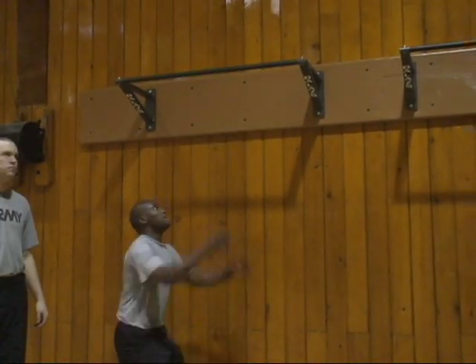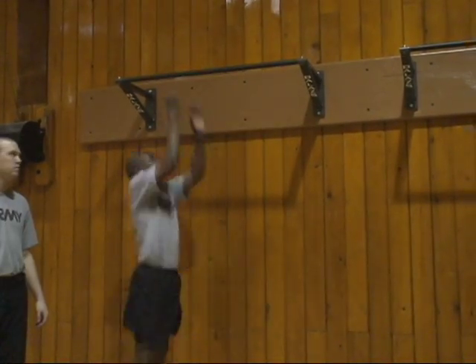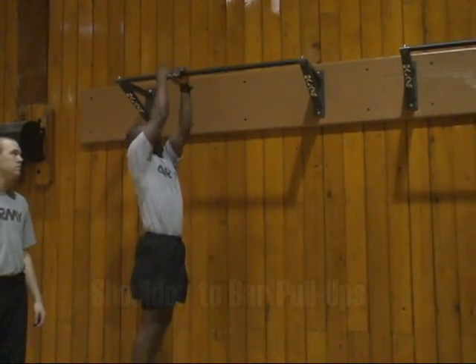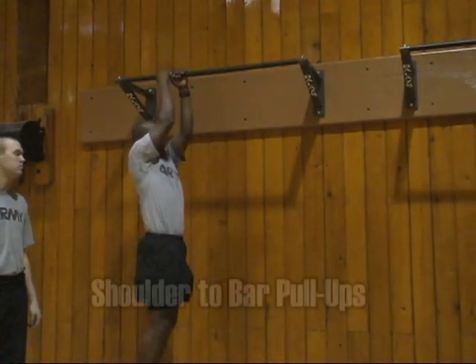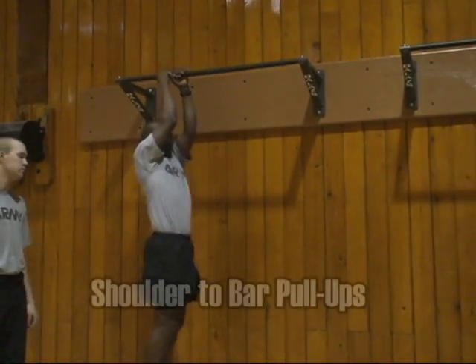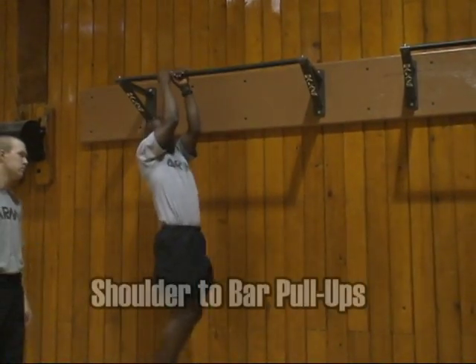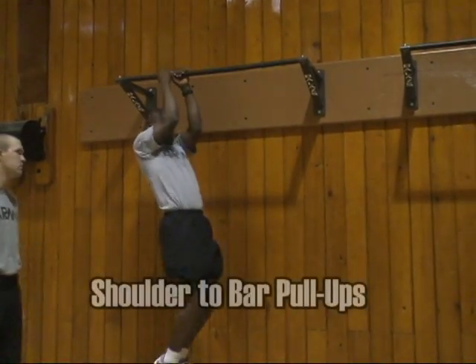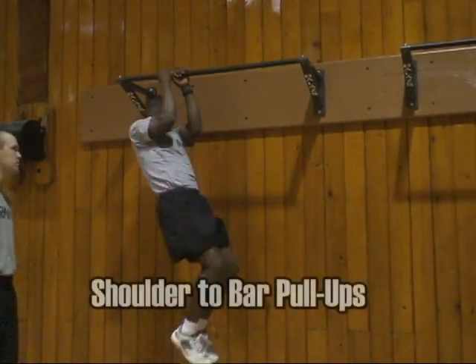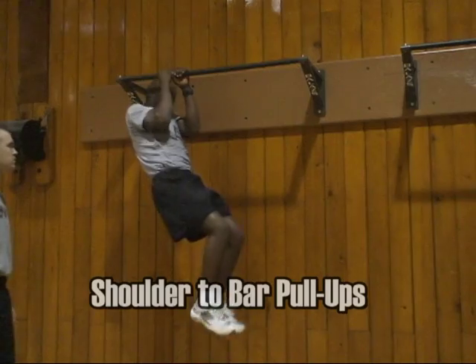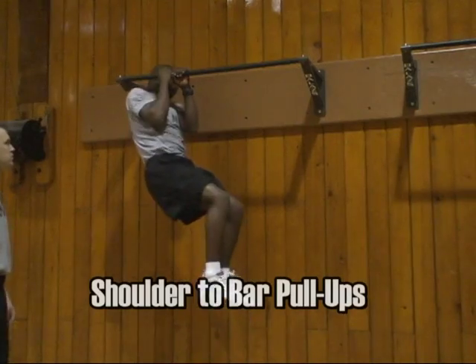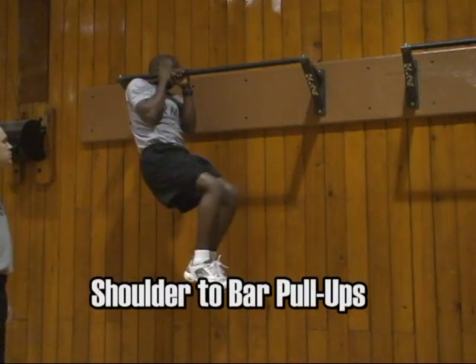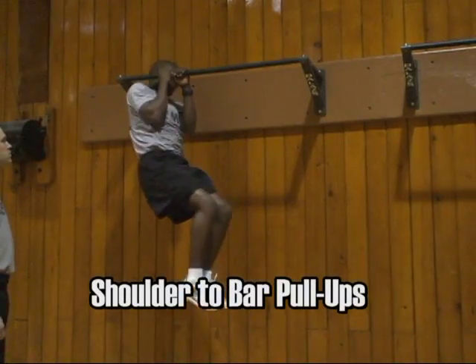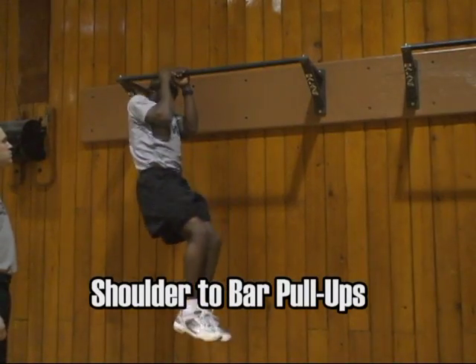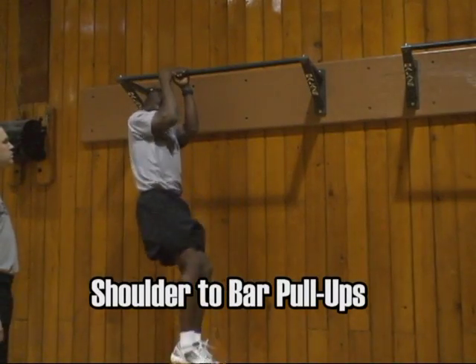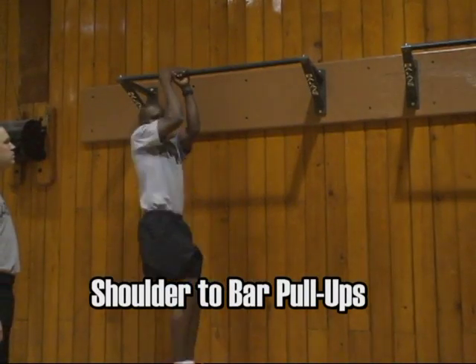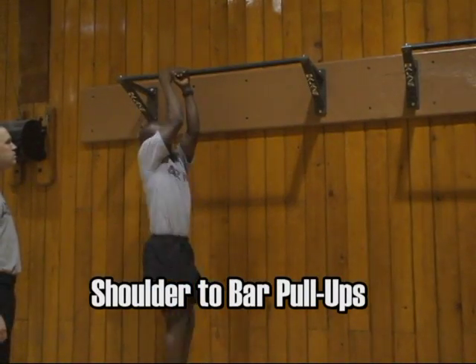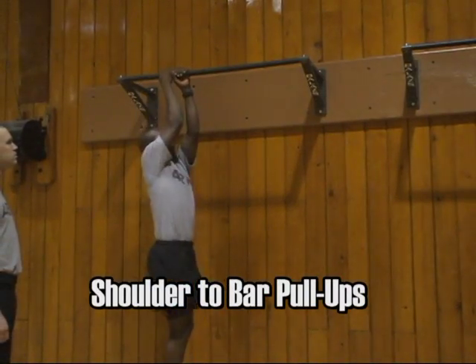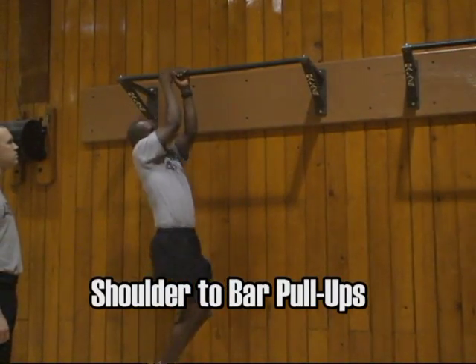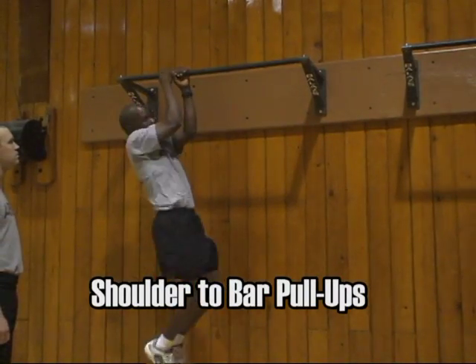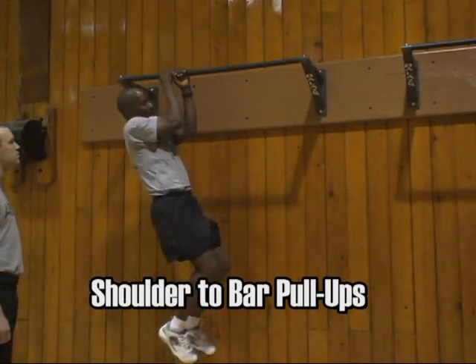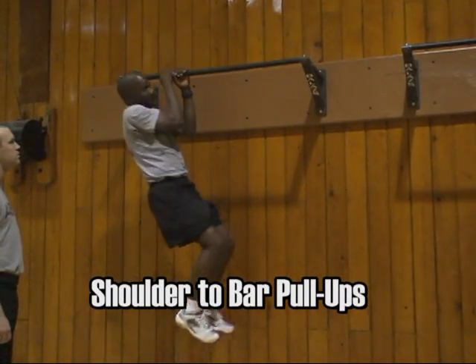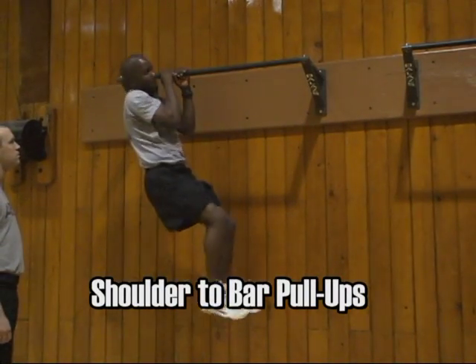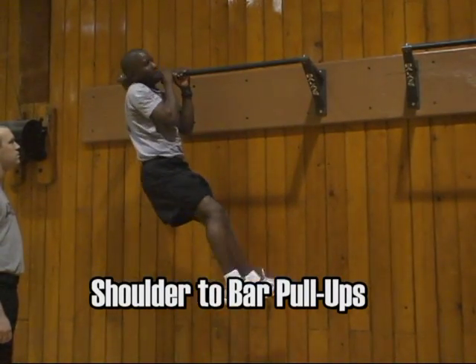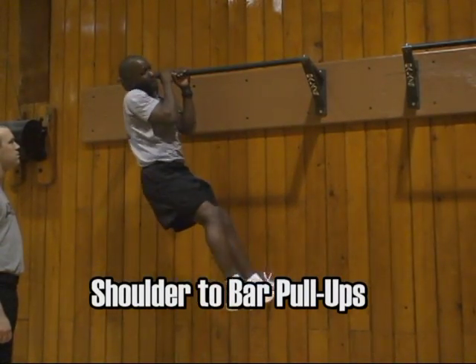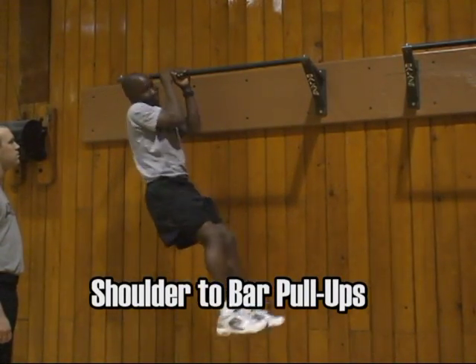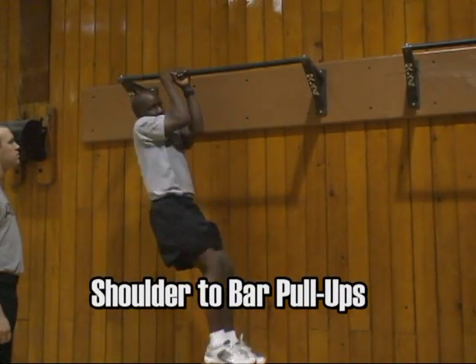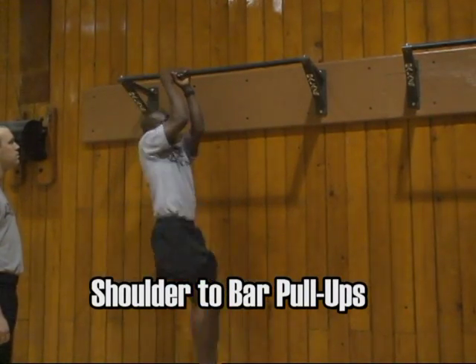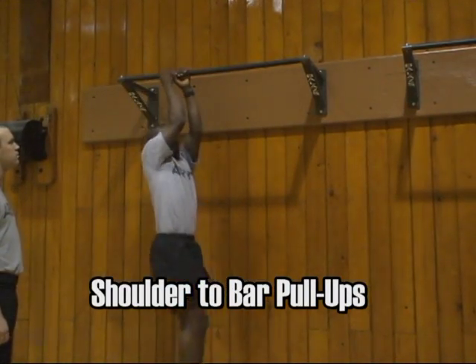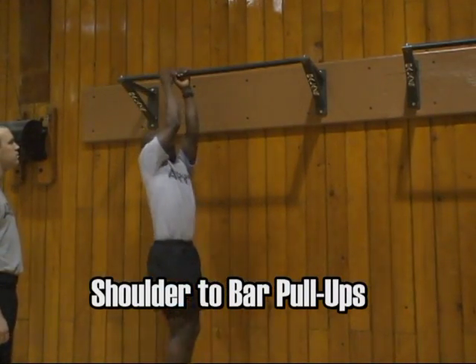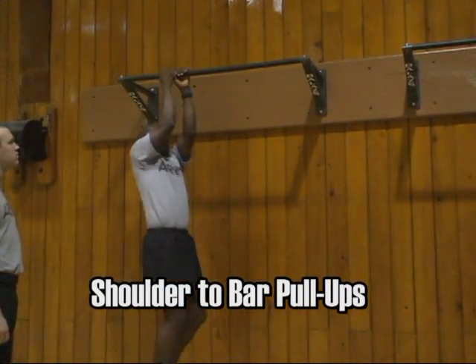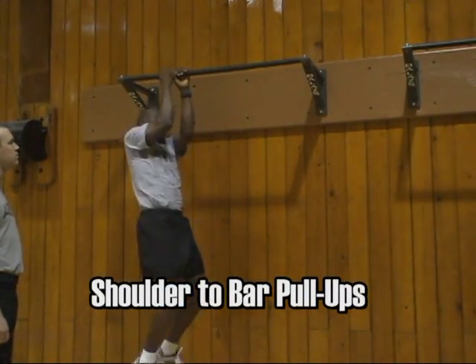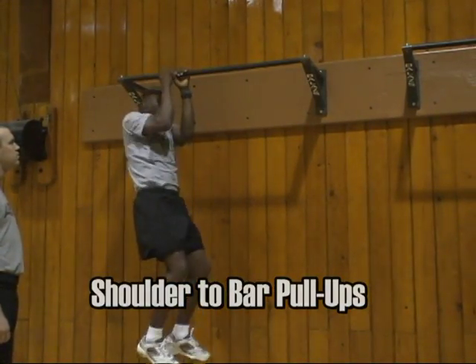The shoulder-to-bar pull-up is performed as shown. Alternate hand placement between sets.